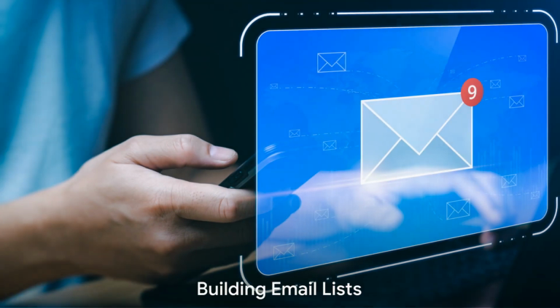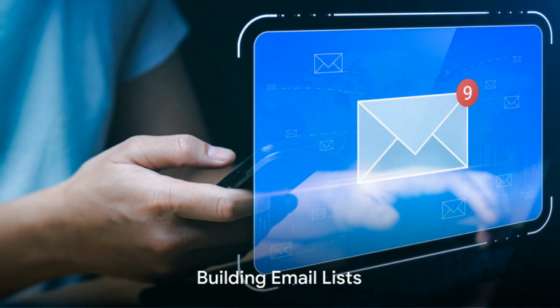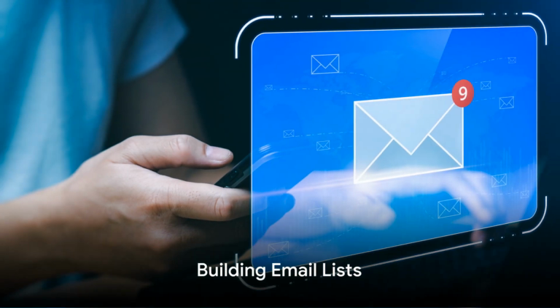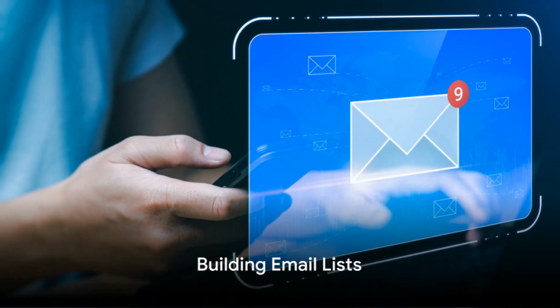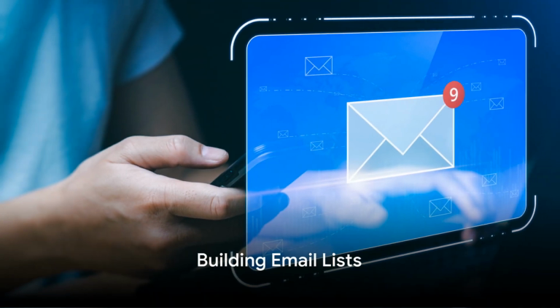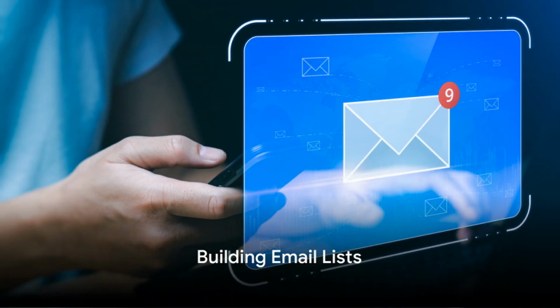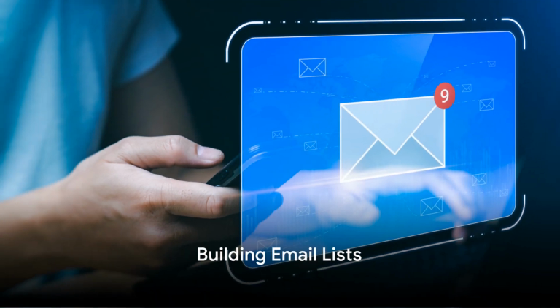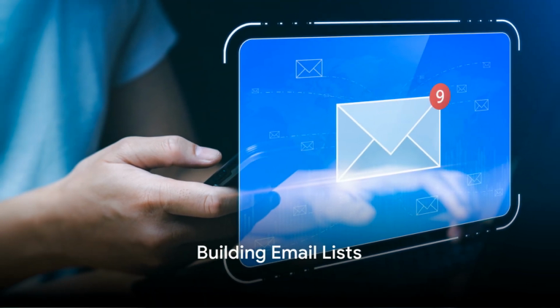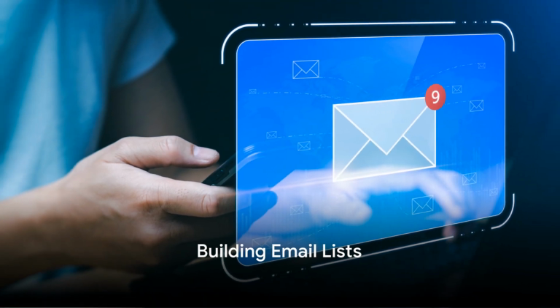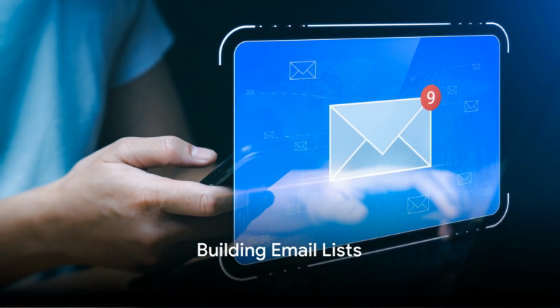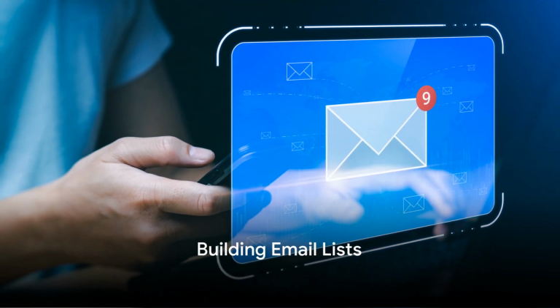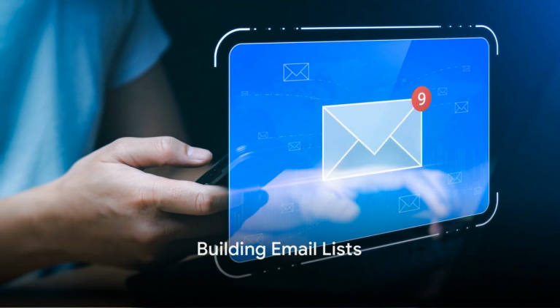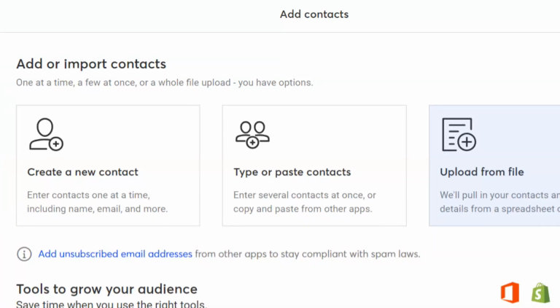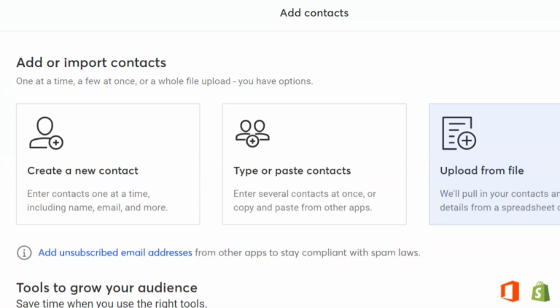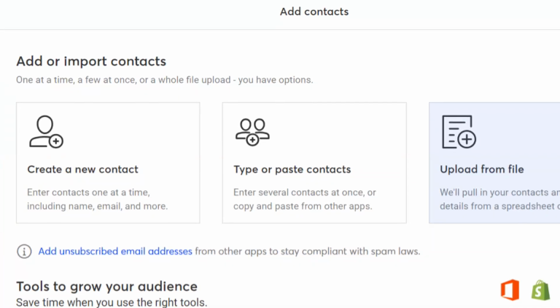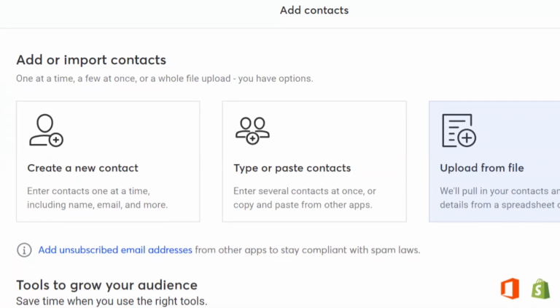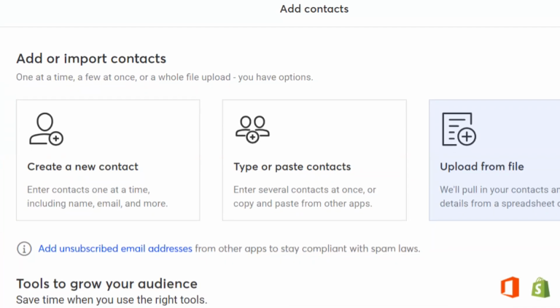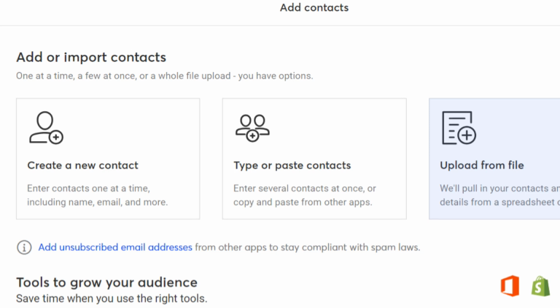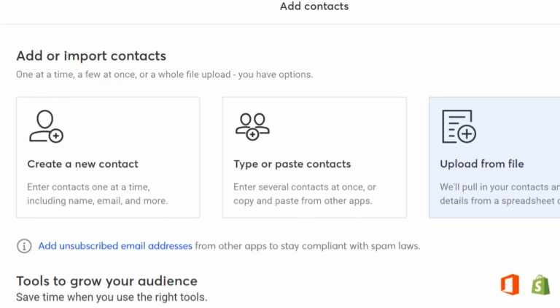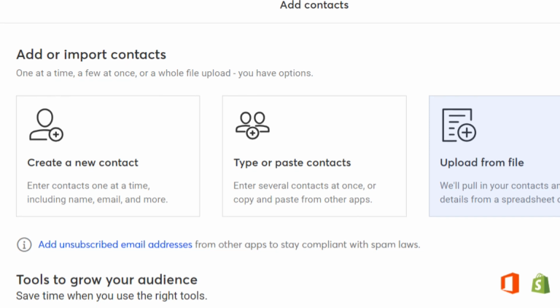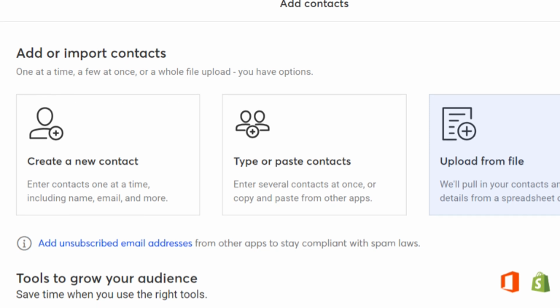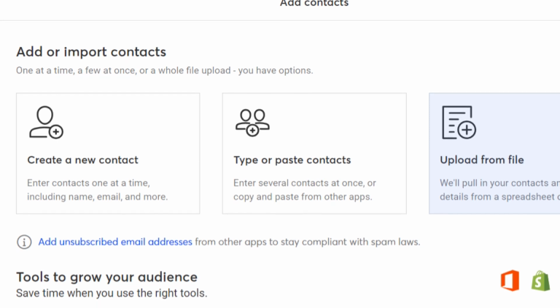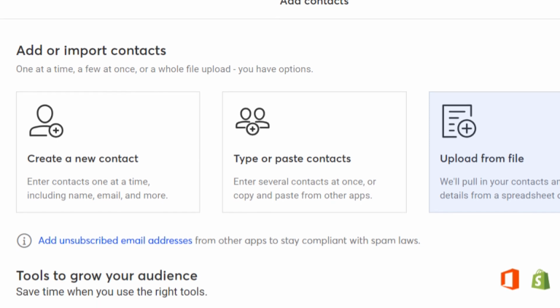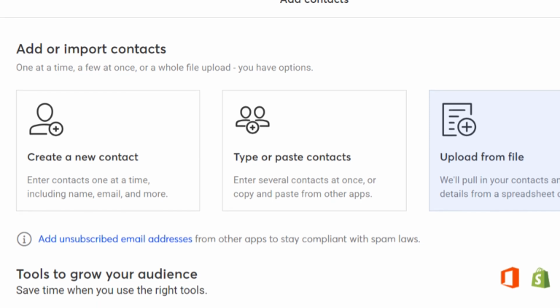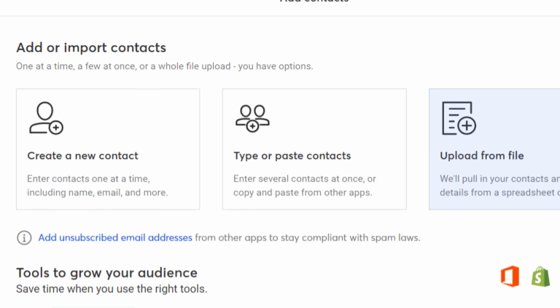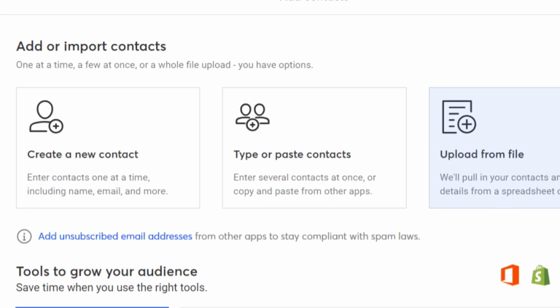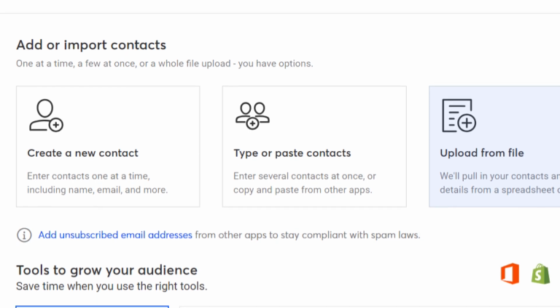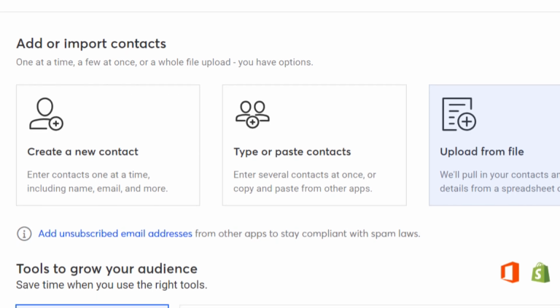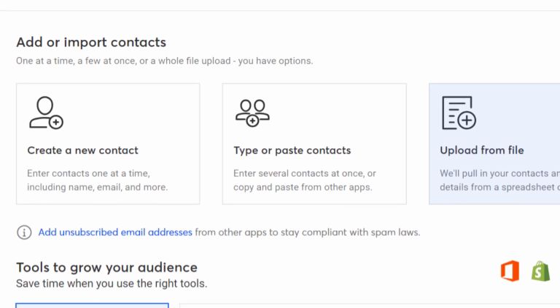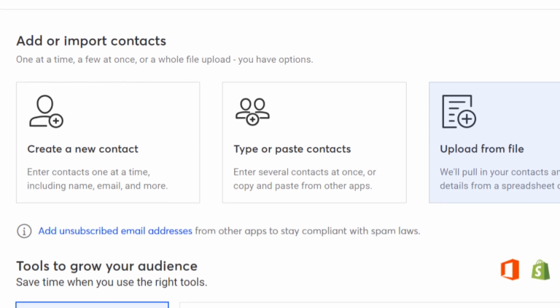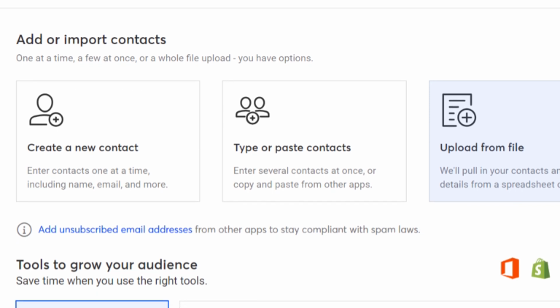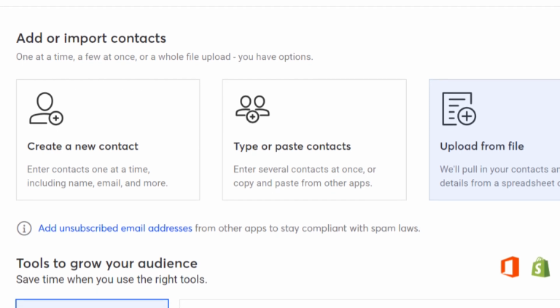Step 3: We'll upload and set up your email contact database. We will even segment your list, ensuring that the right emails reach the right audience.